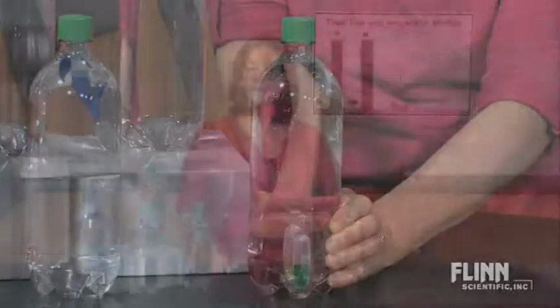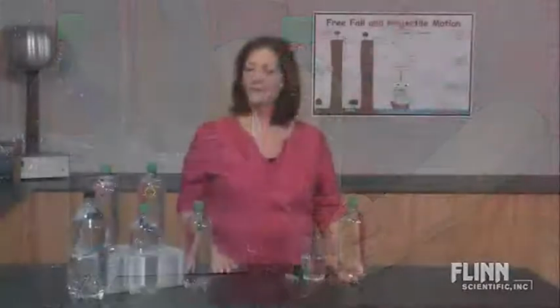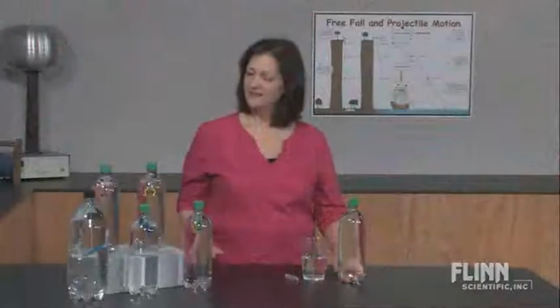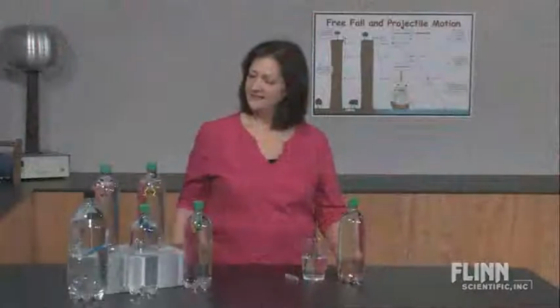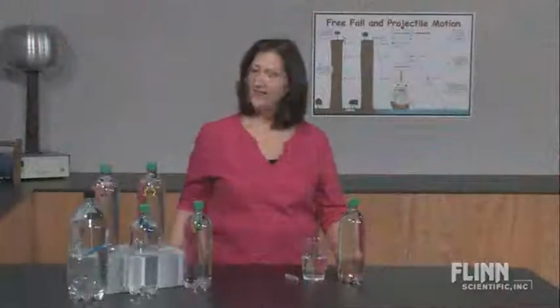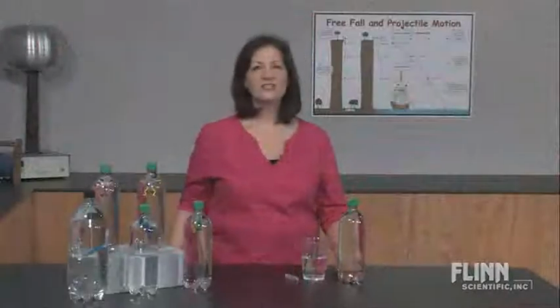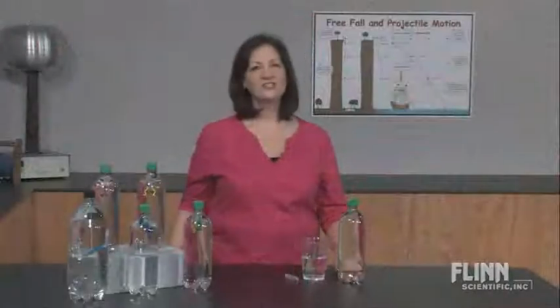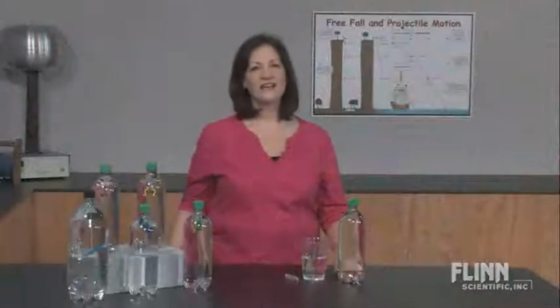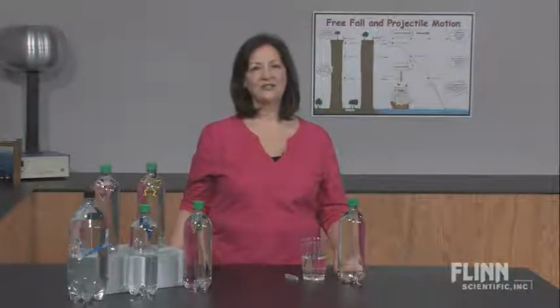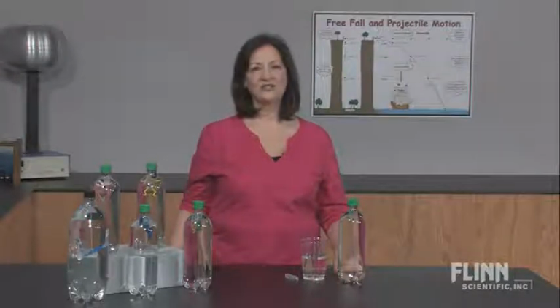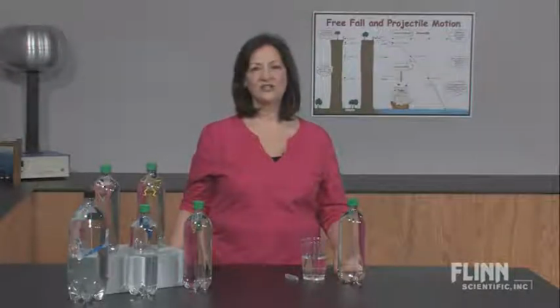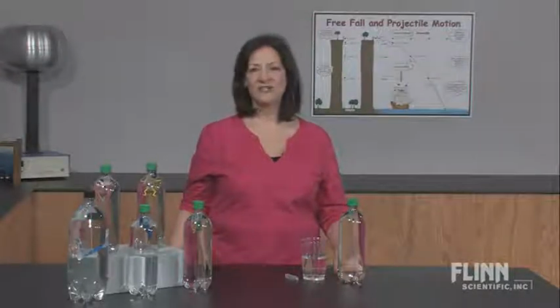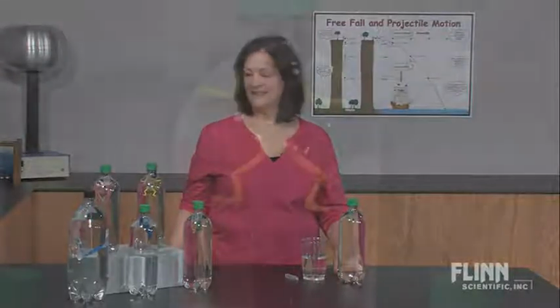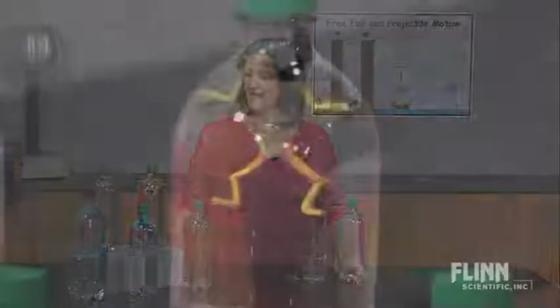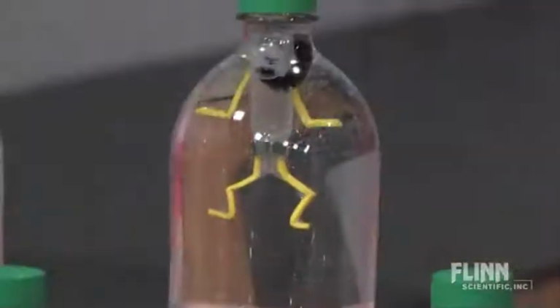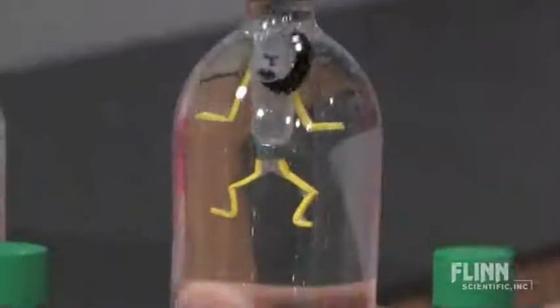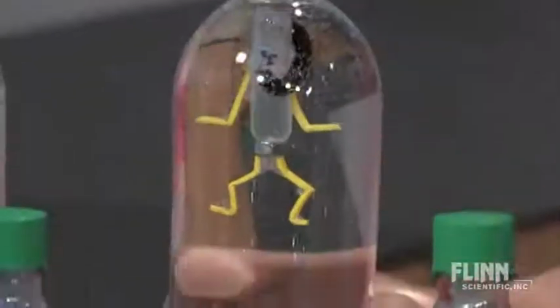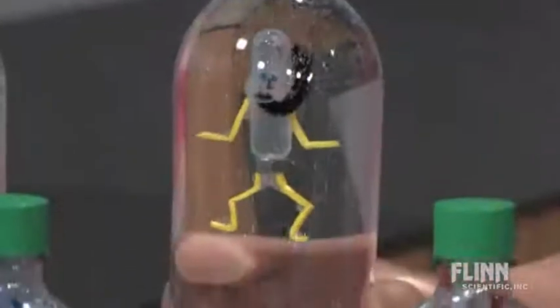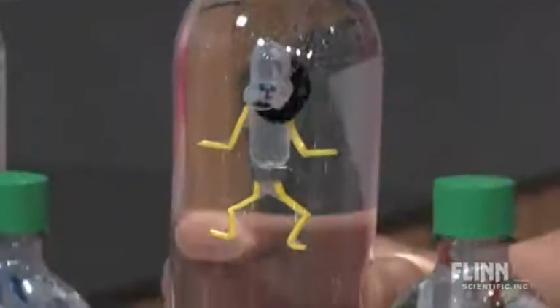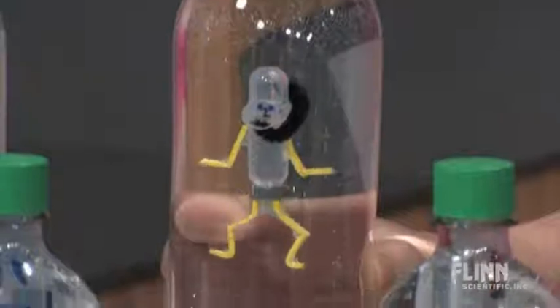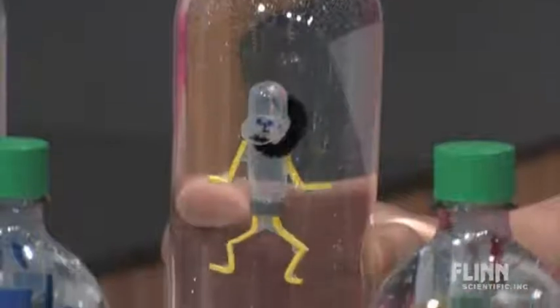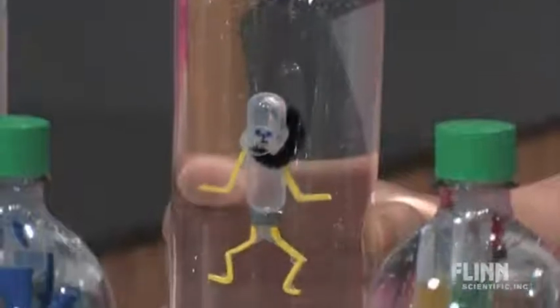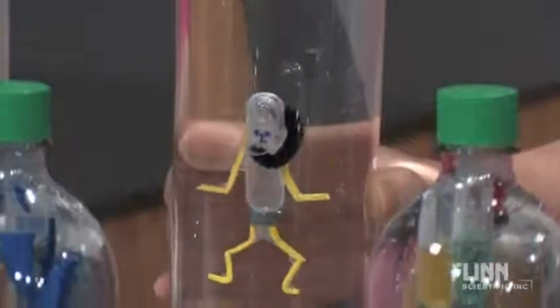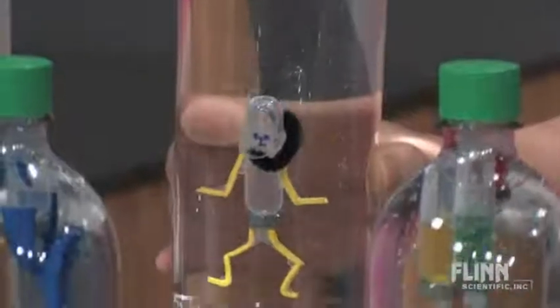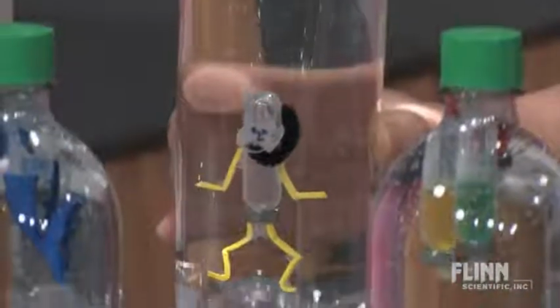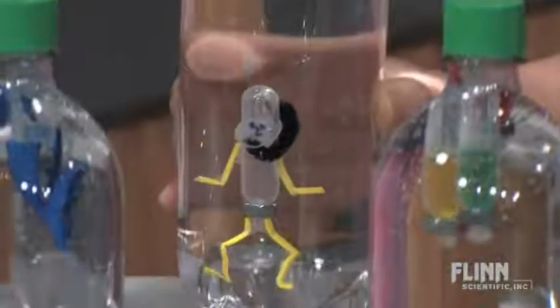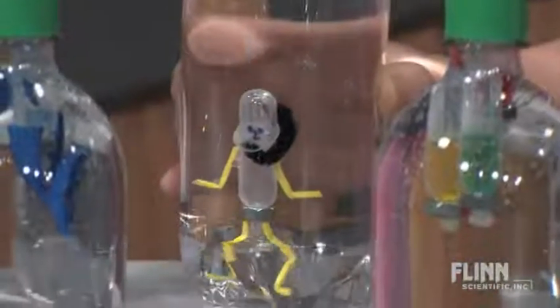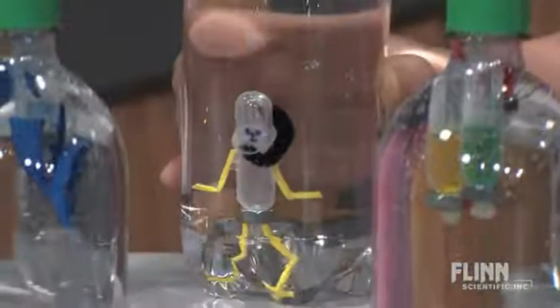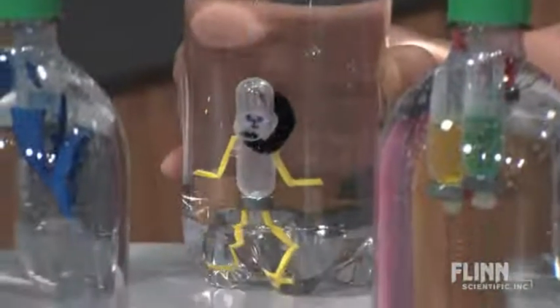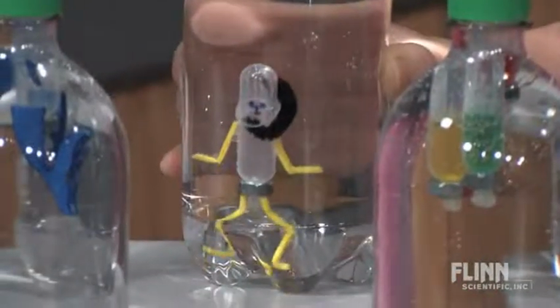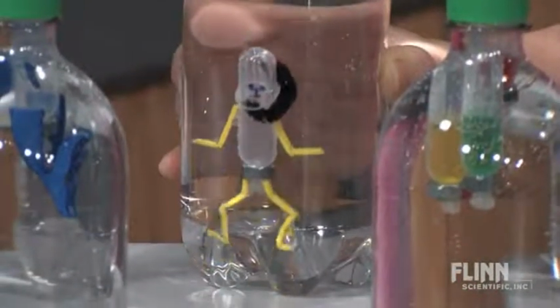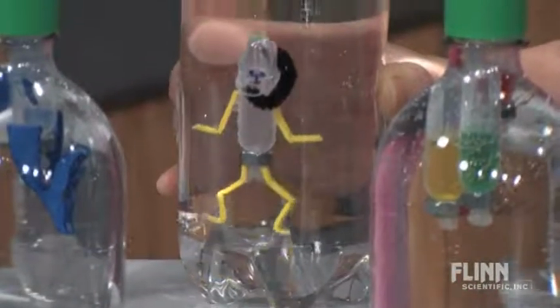The Flynn Cartesian Diver Construction Kit — a great hands-on activity guaranteed to go swimmingly.